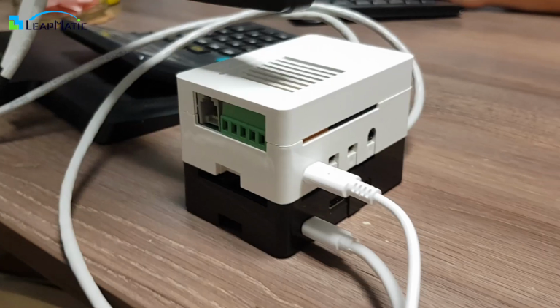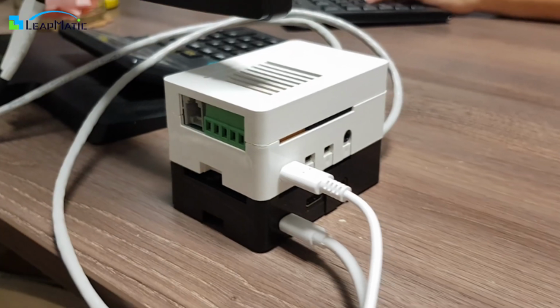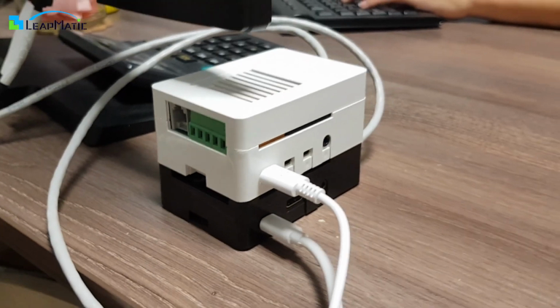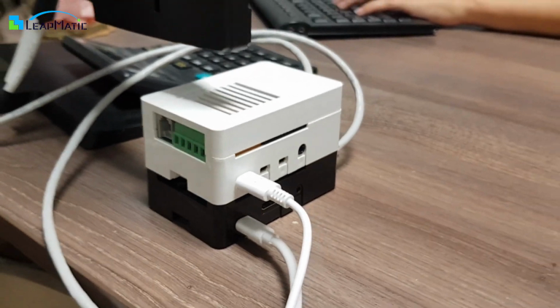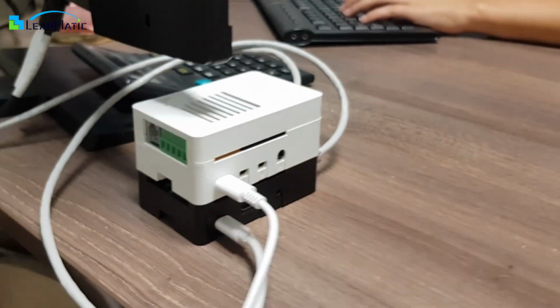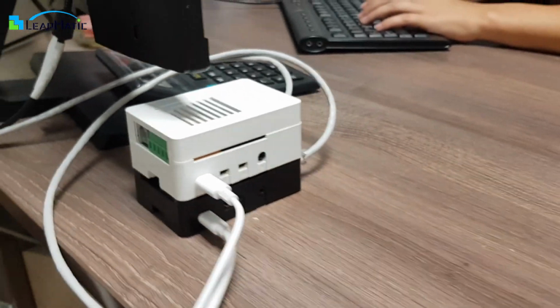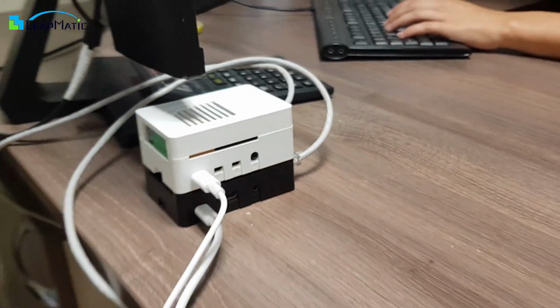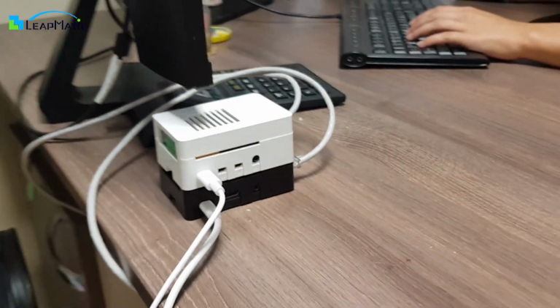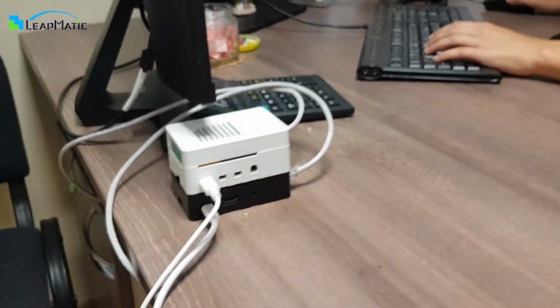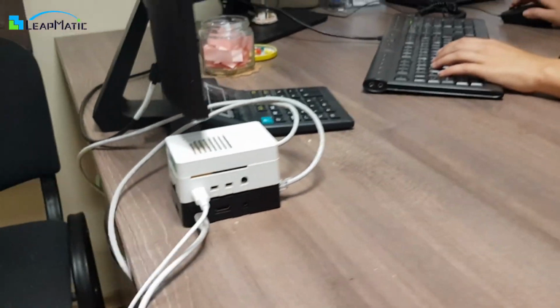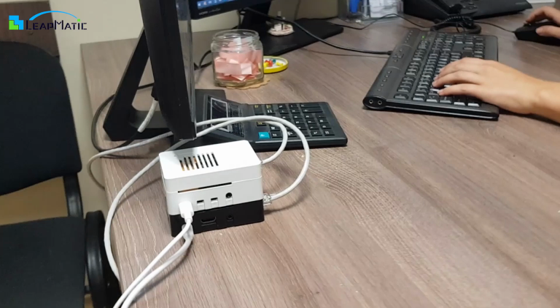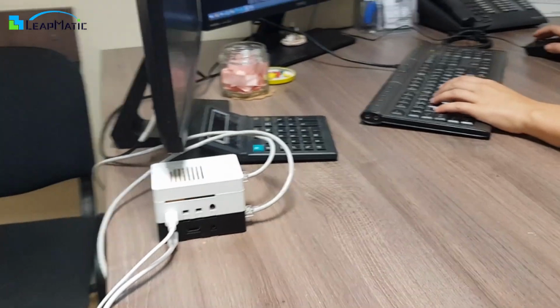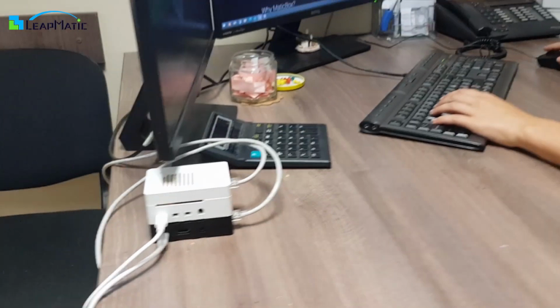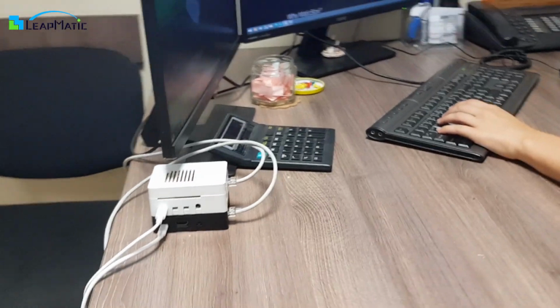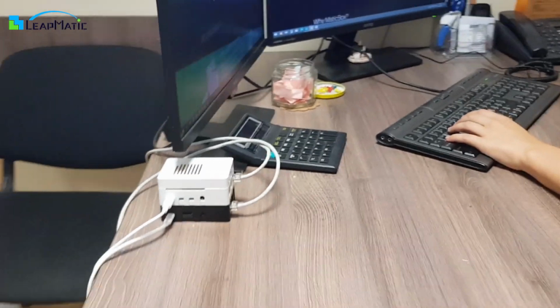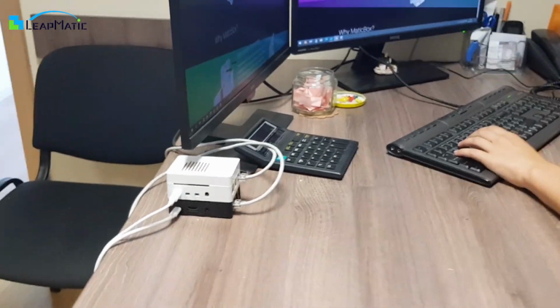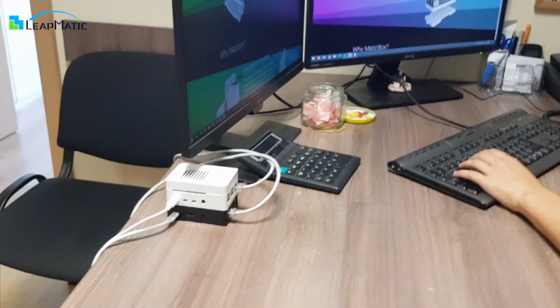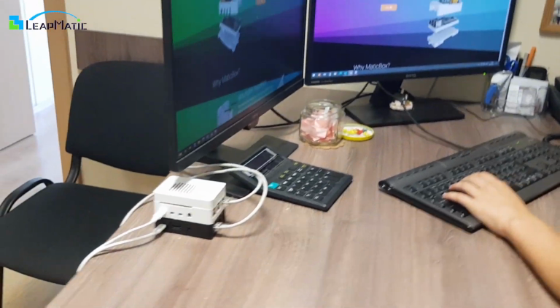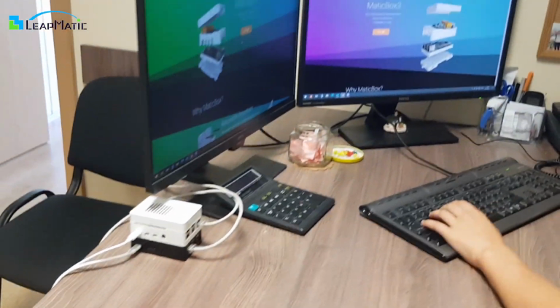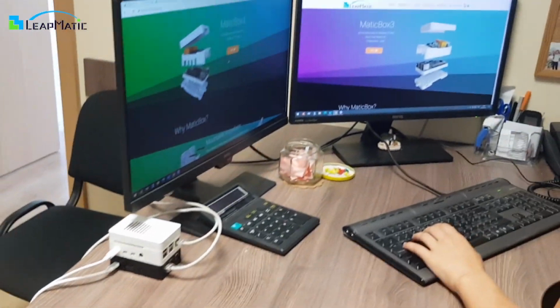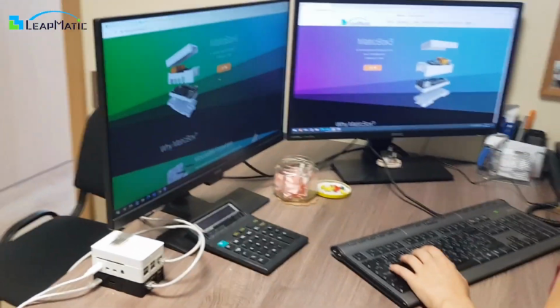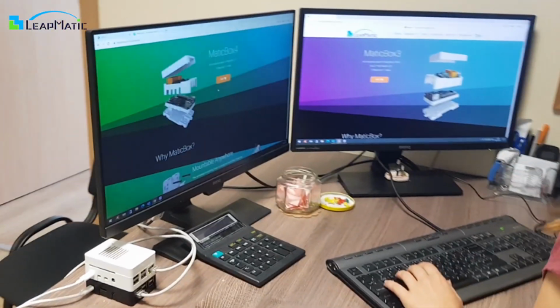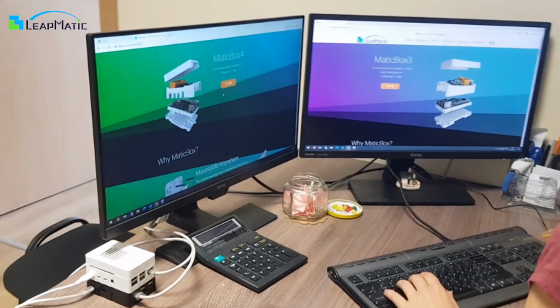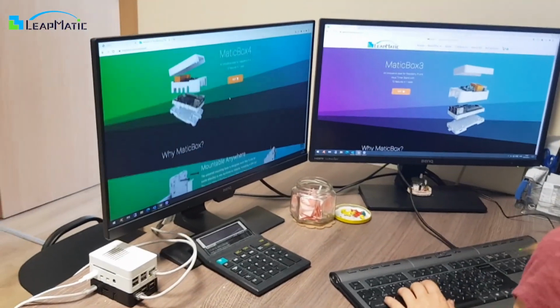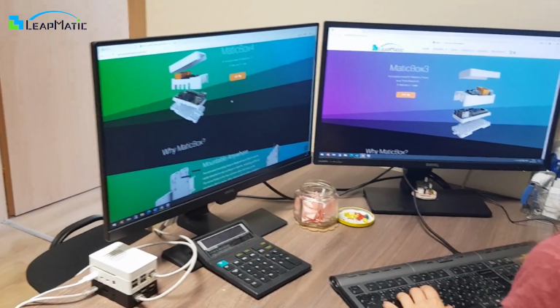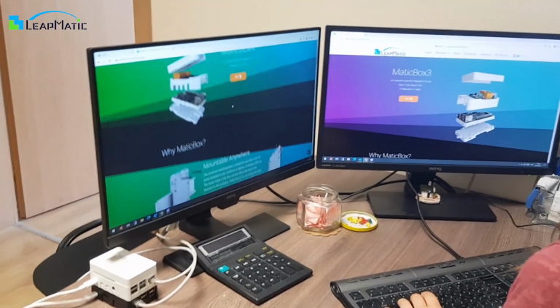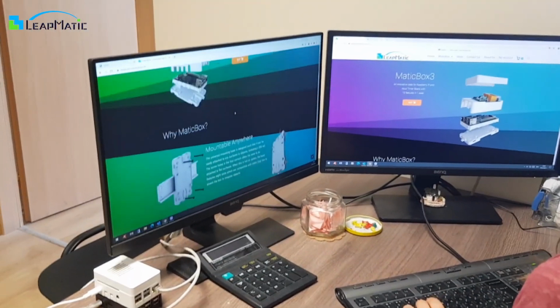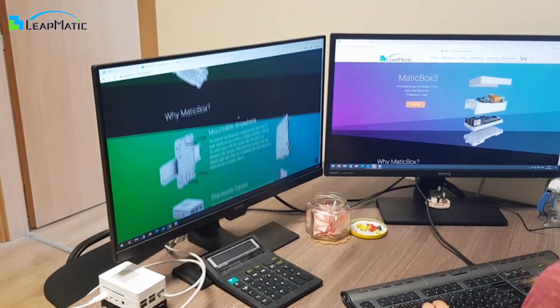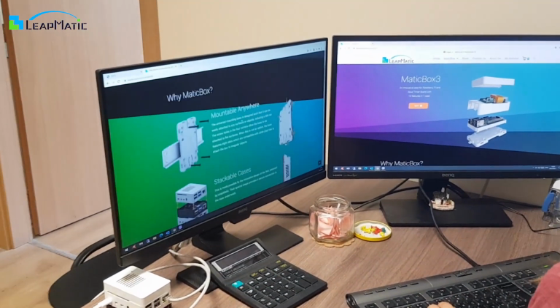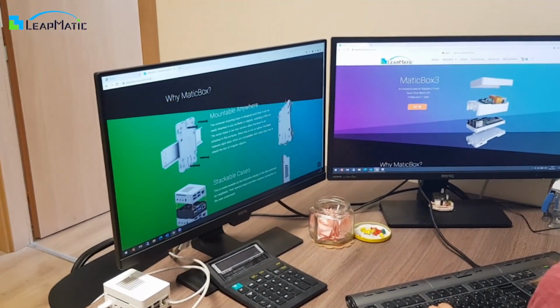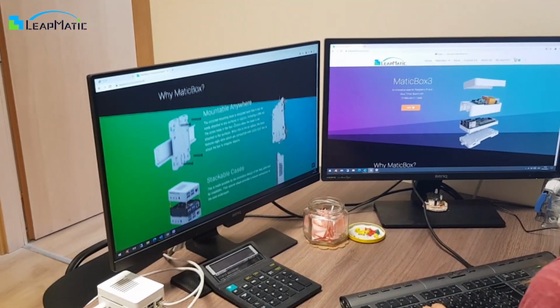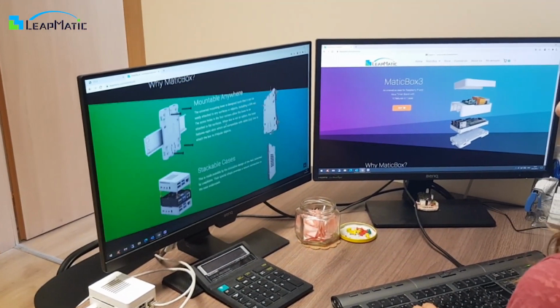Matic Box is not only very versatile in its capabilities, but also very stylish, so you can proudly display it on your desk.